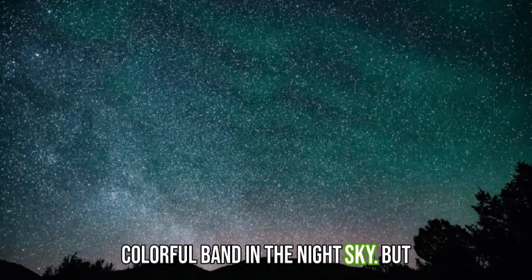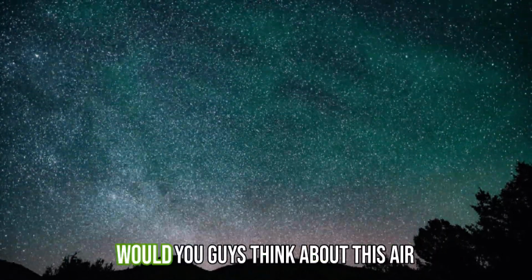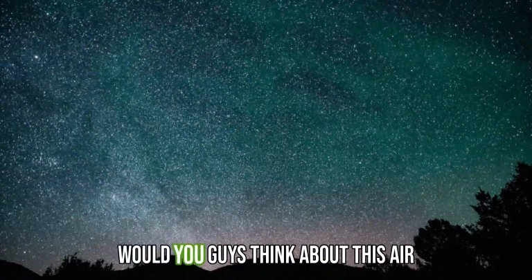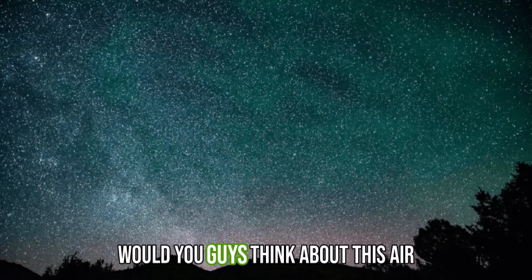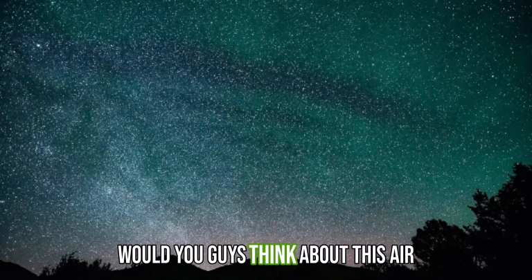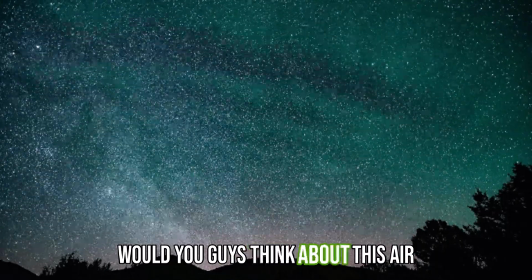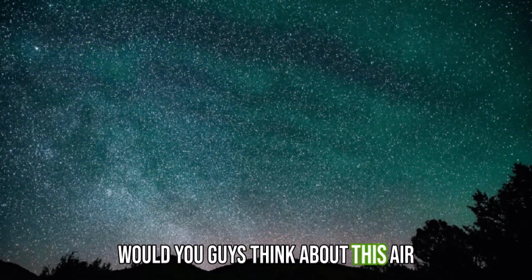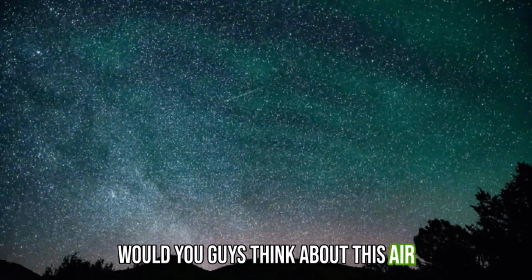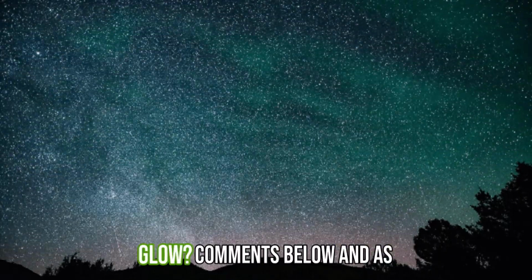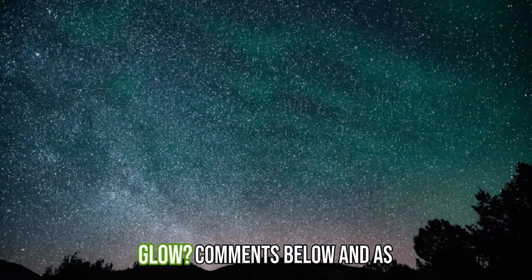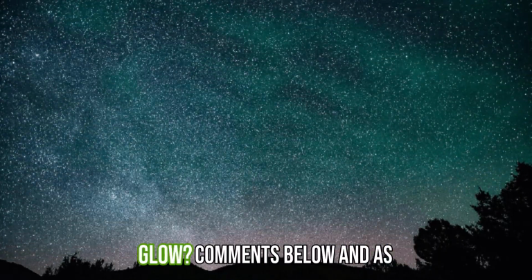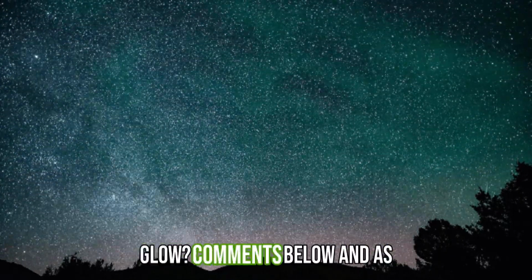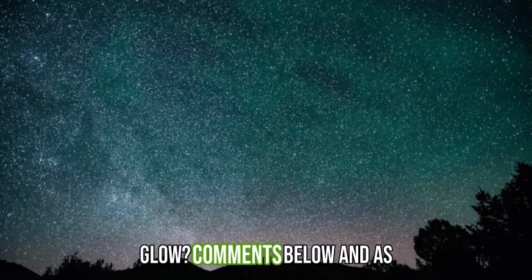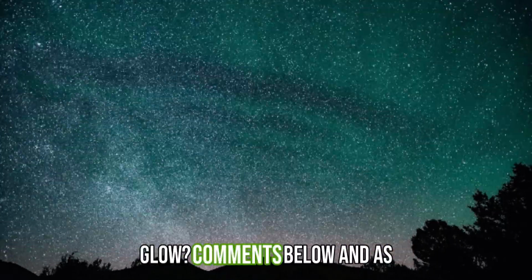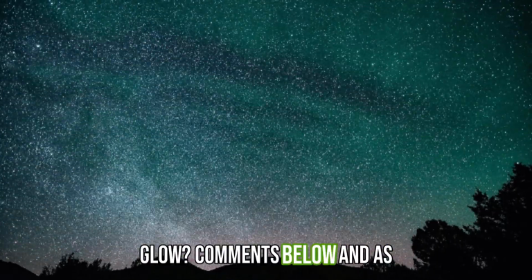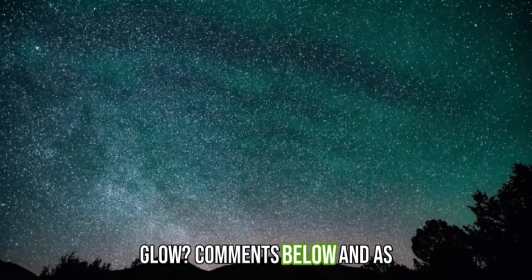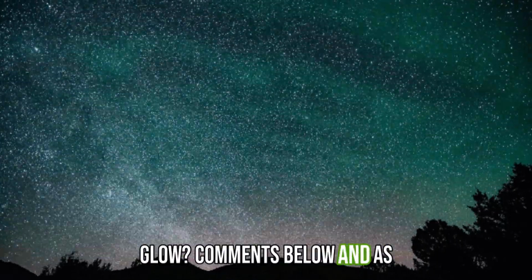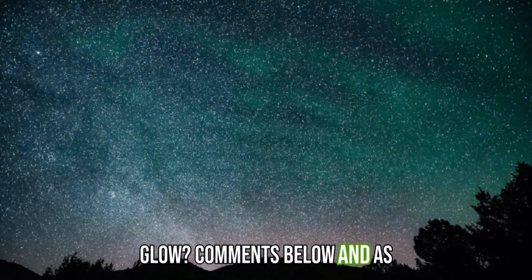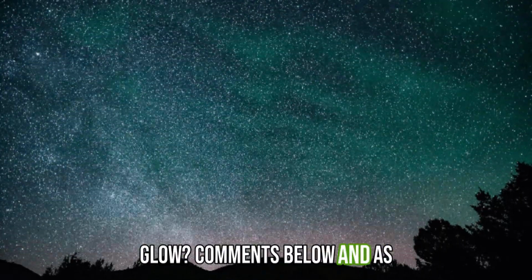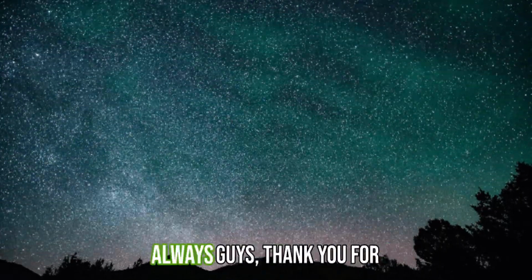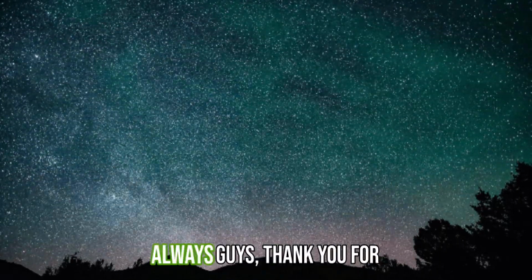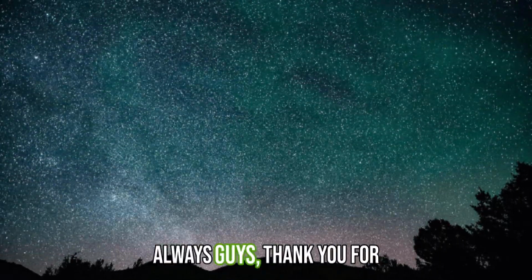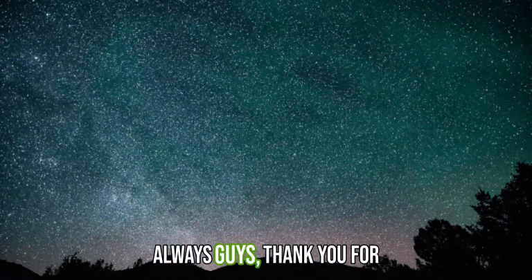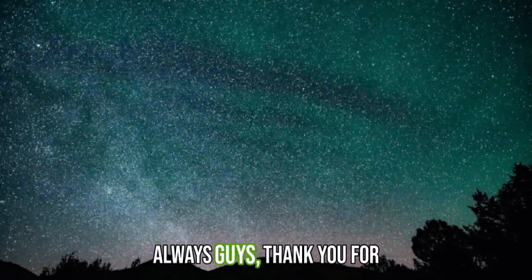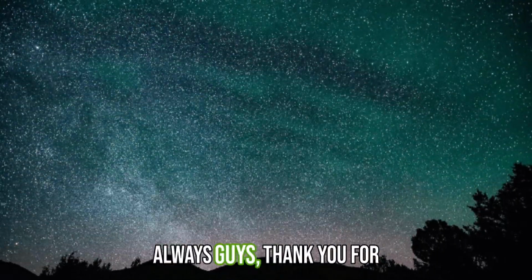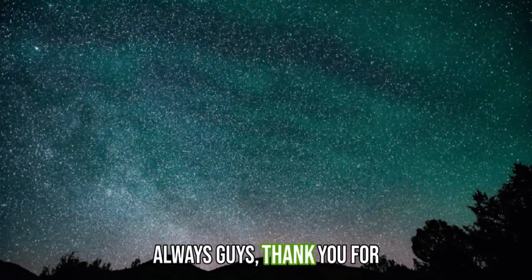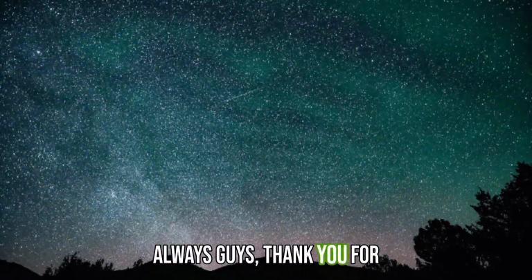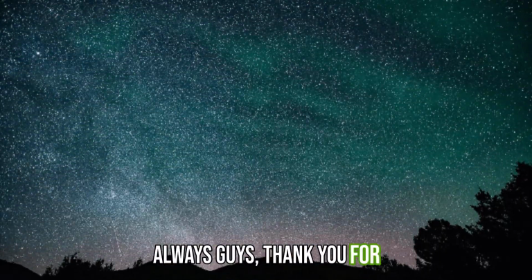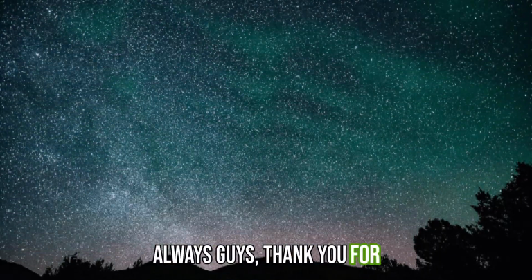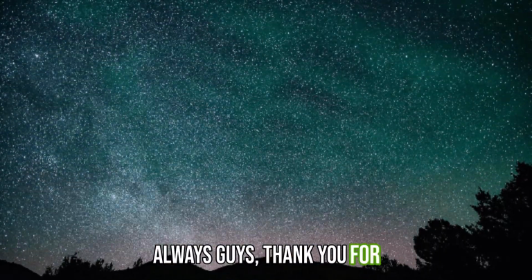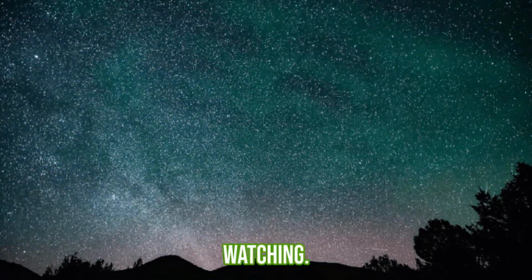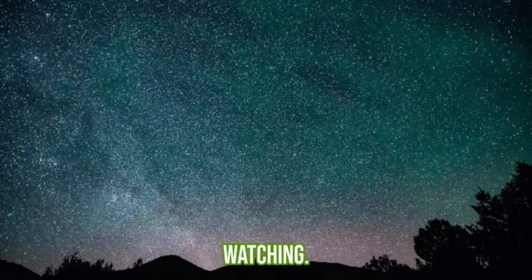But what do you guys think about this airglow? Comments below. And as always guys, thank you for watching.